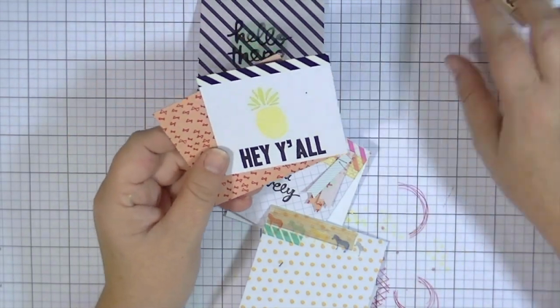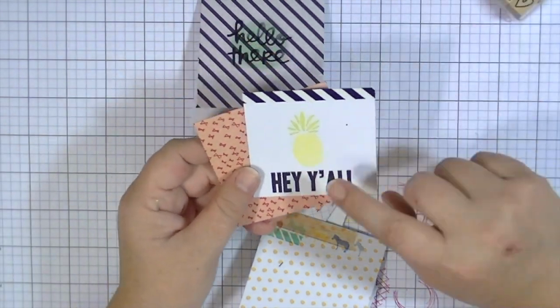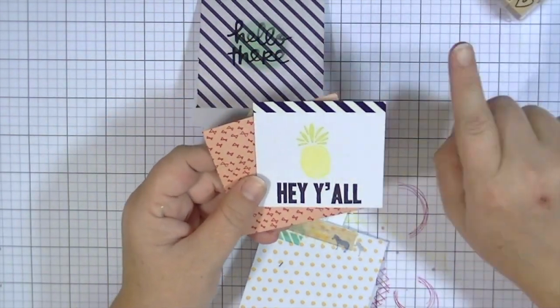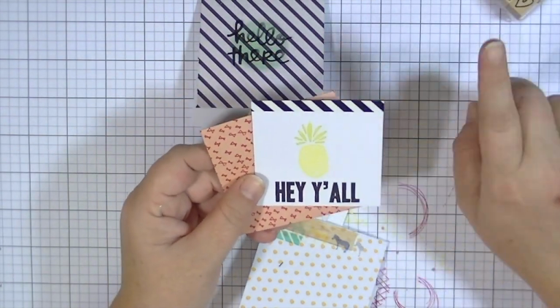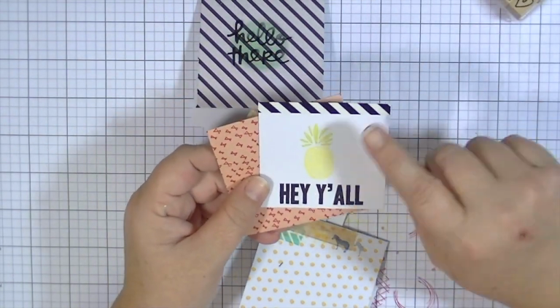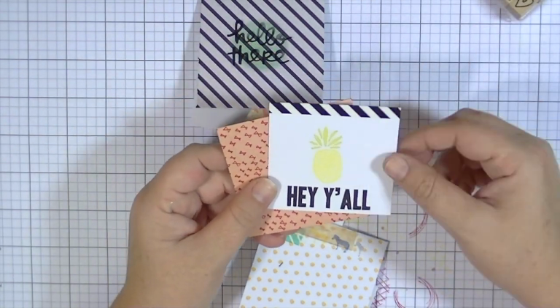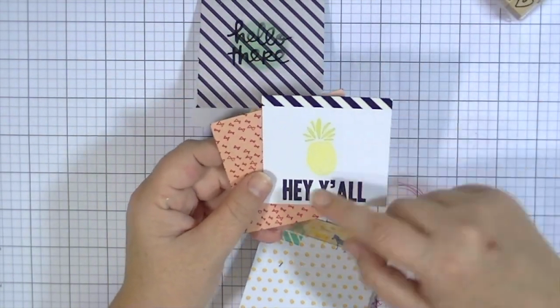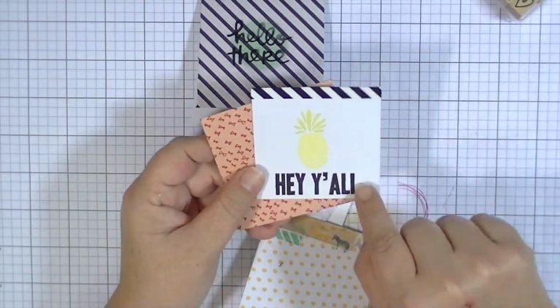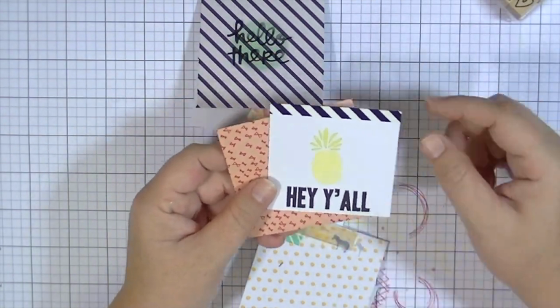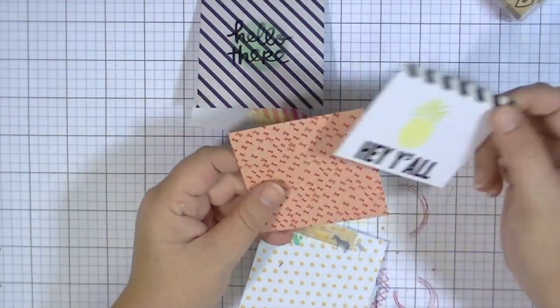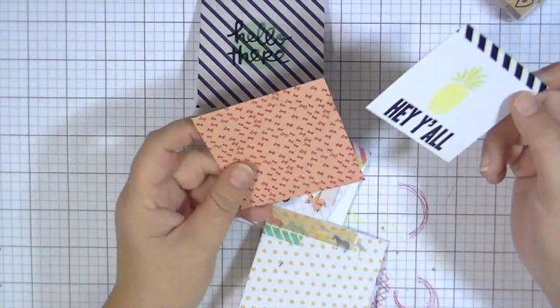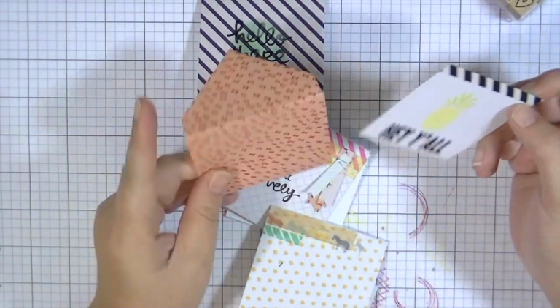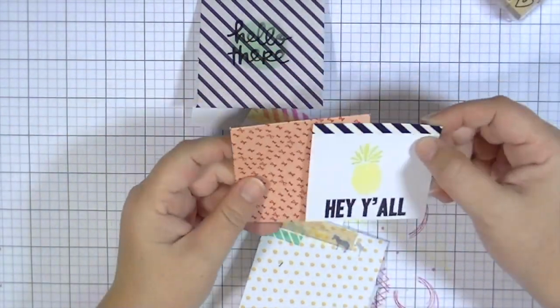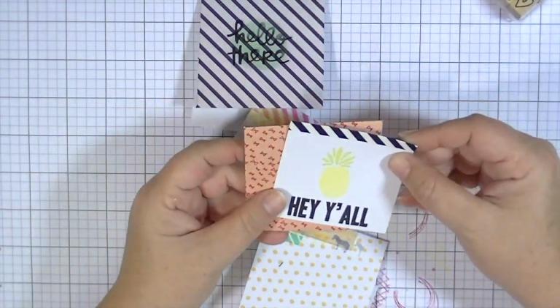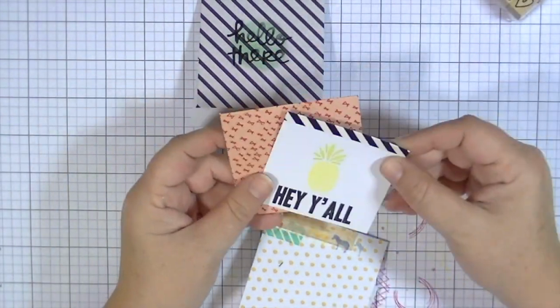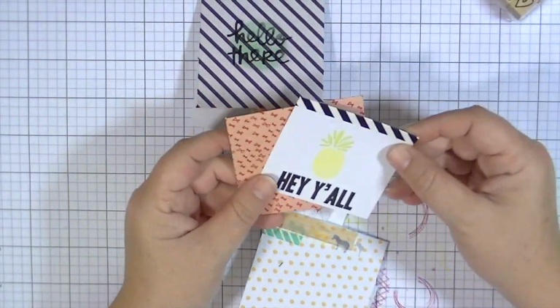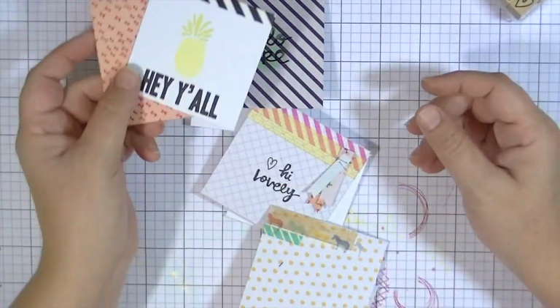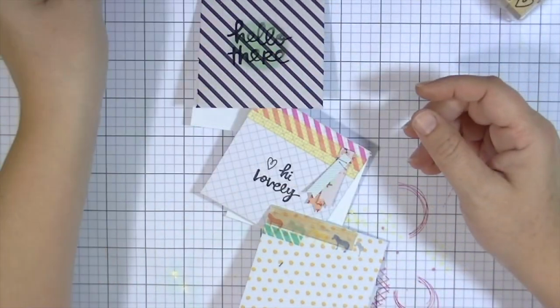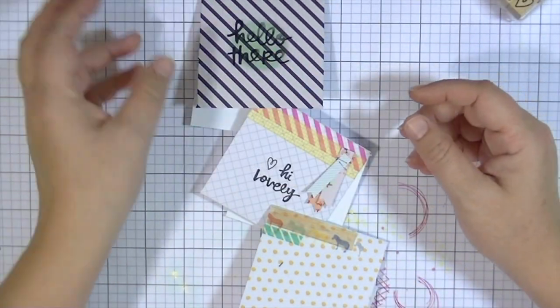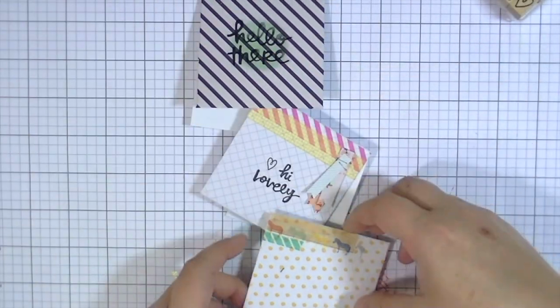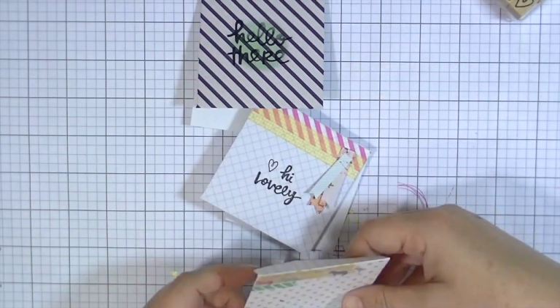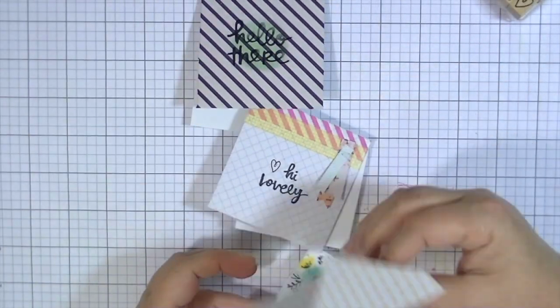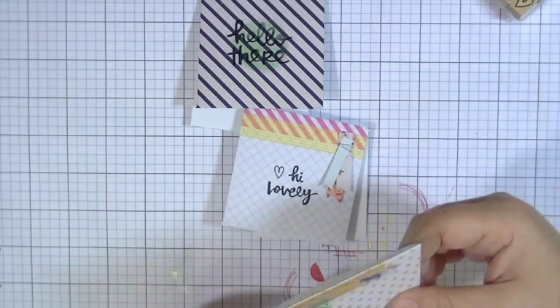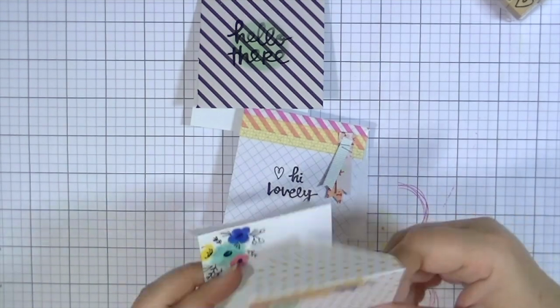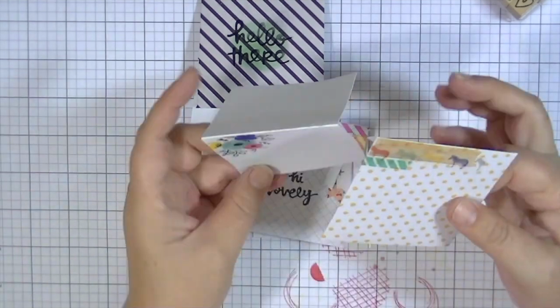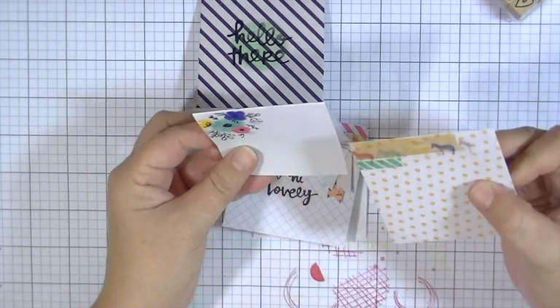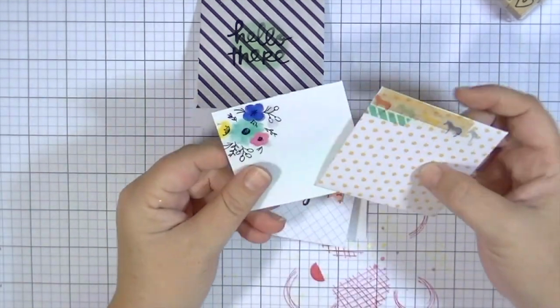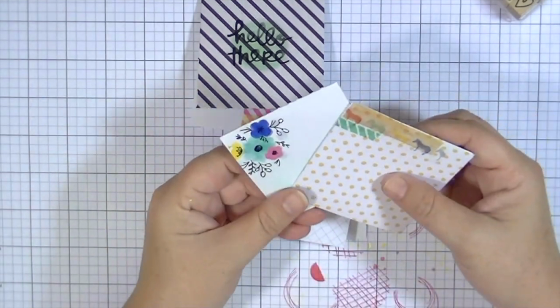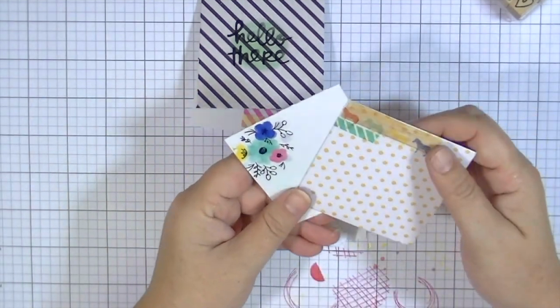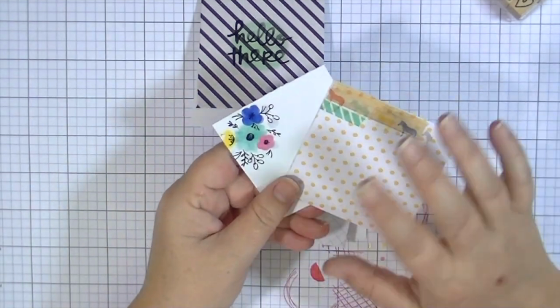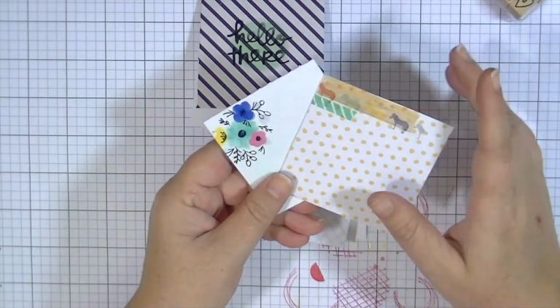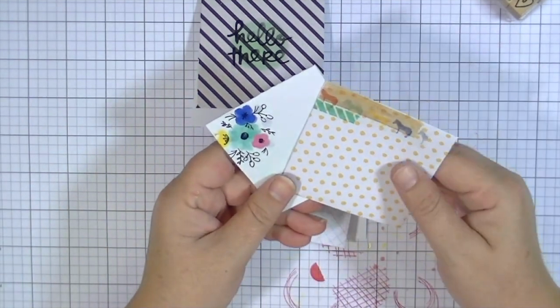I kind of repeated the same things but mixed it up a little by using a different stamp, a different paper line, or a different washi tape. It's a great use for washi tape too, because I have a lot of it and I love it.